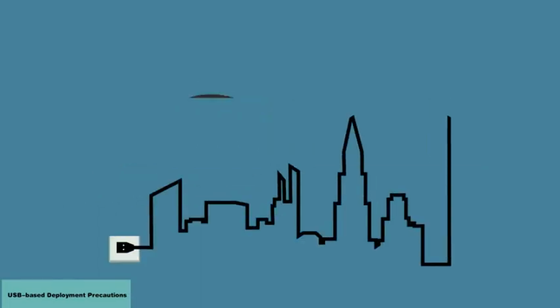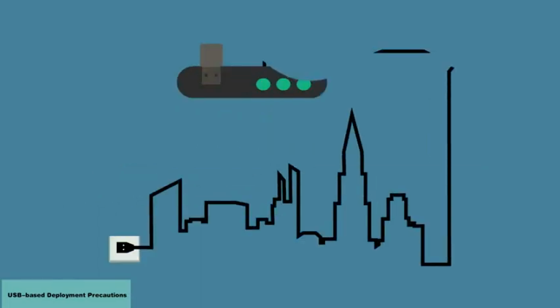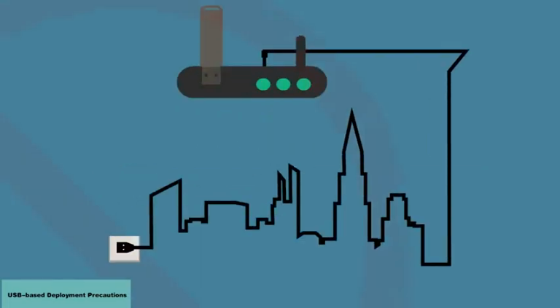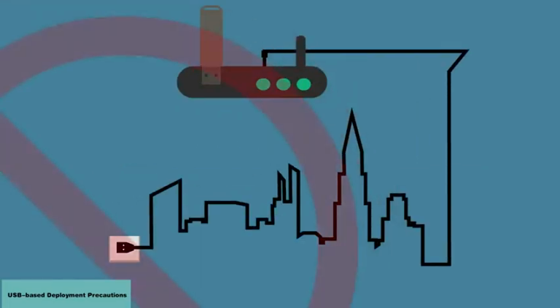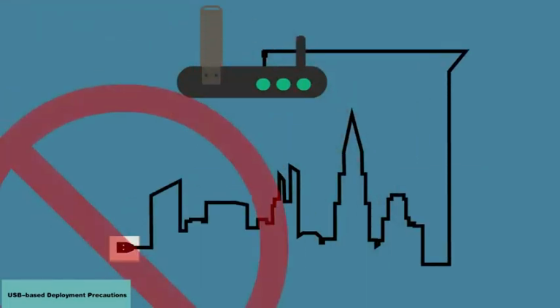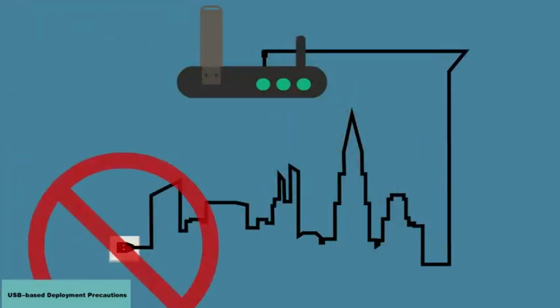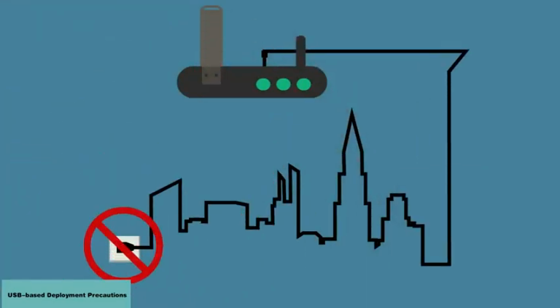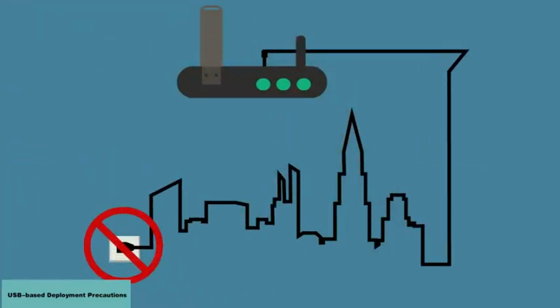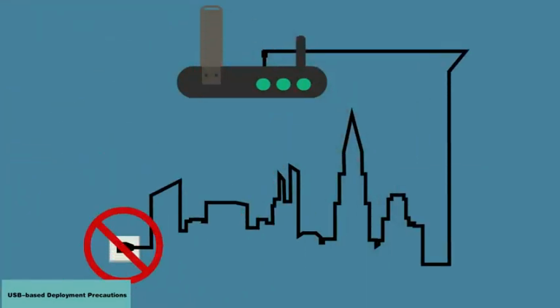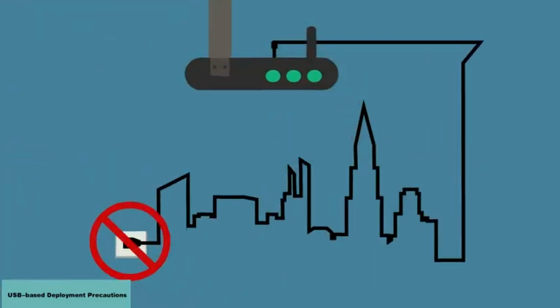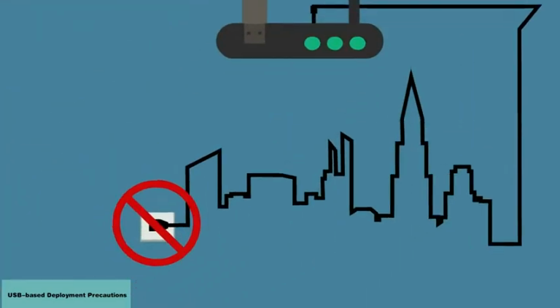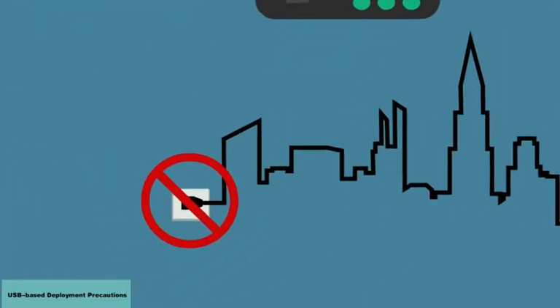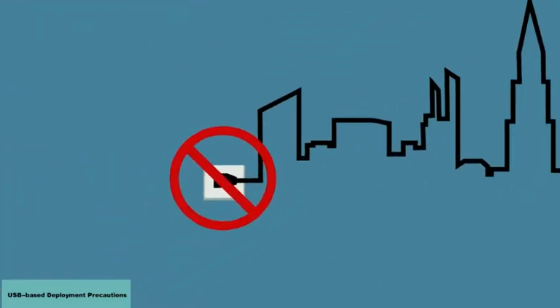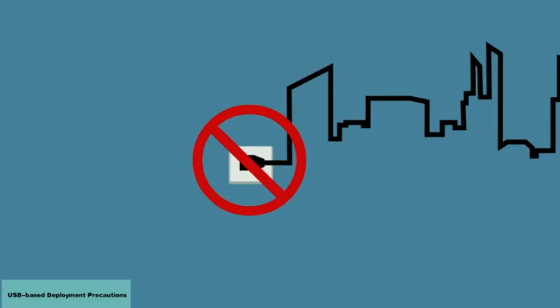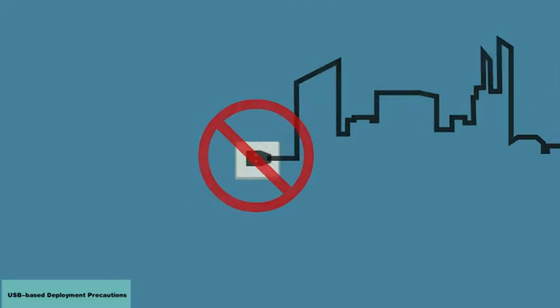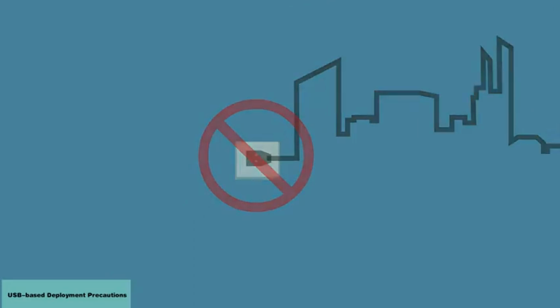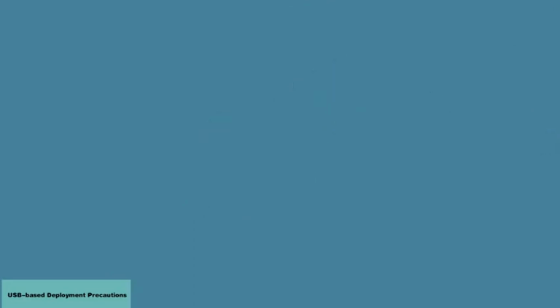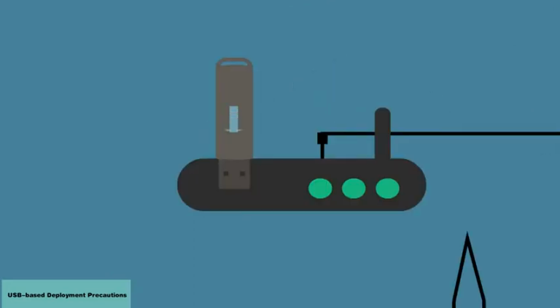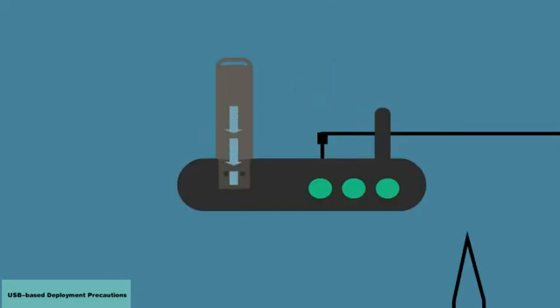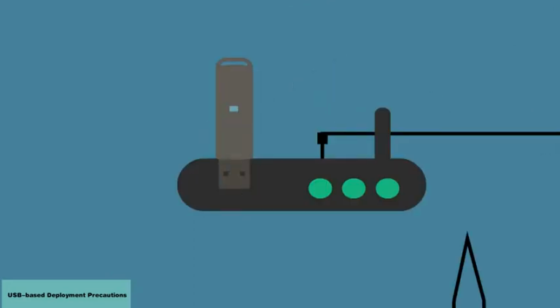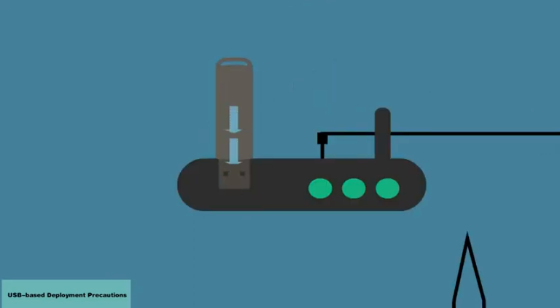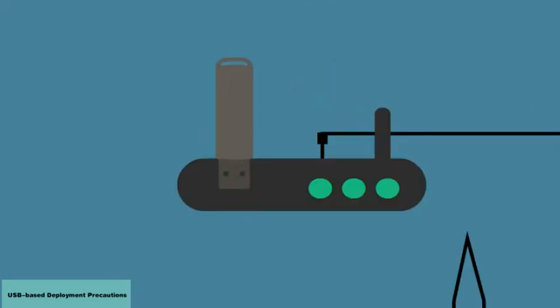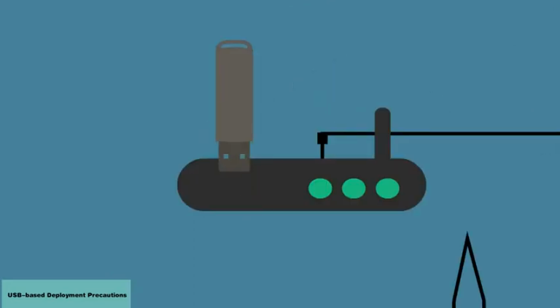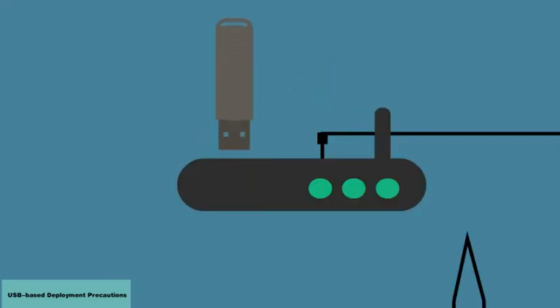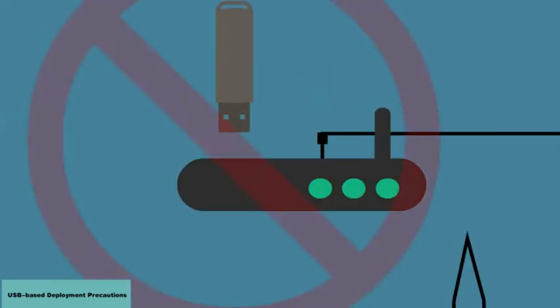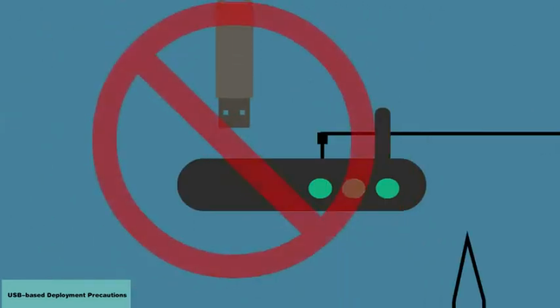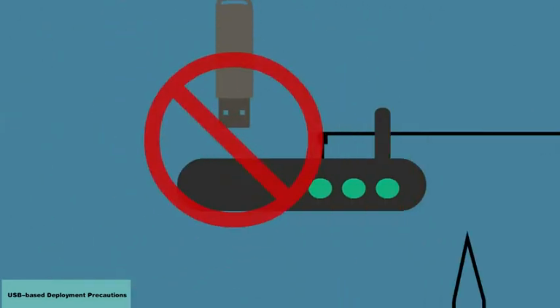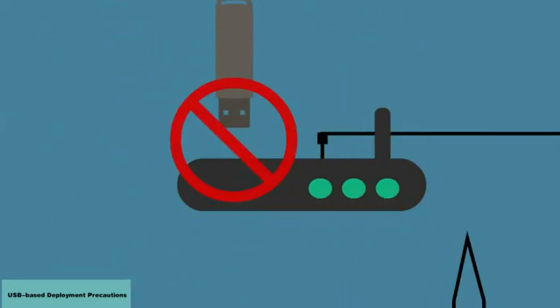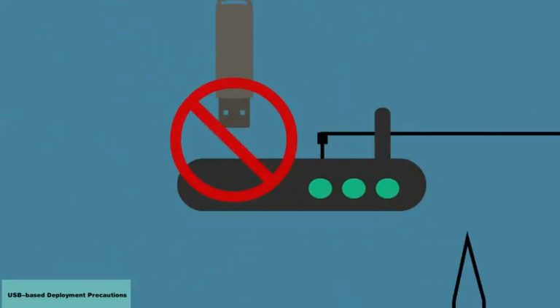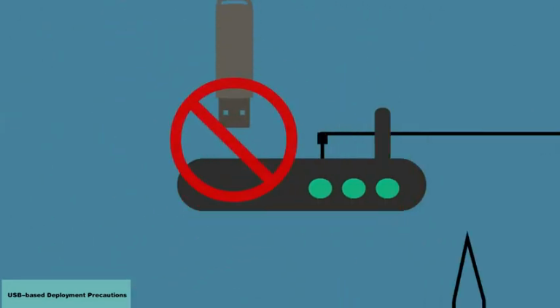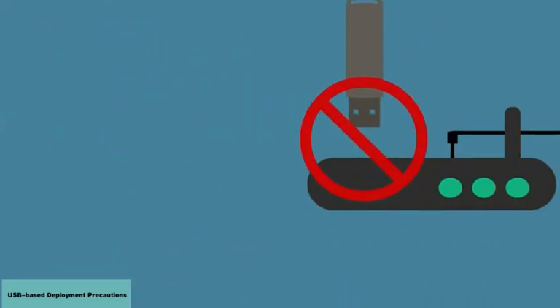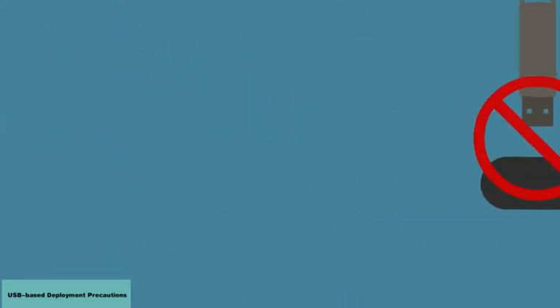Do not power off the device when it is copying files. Do not remove the USB flash drive before the upgrade is complete.